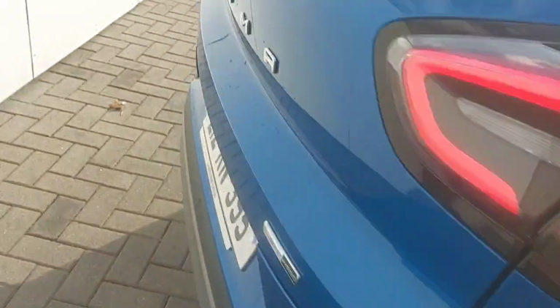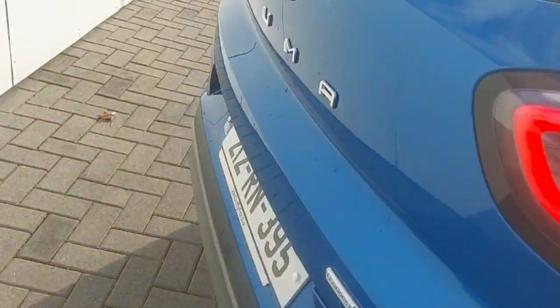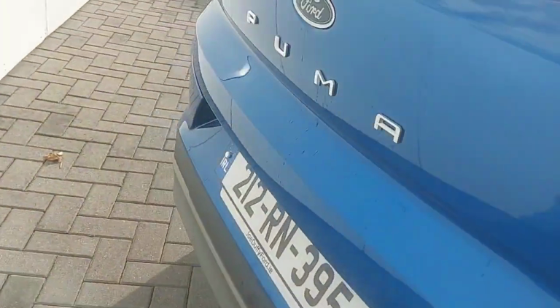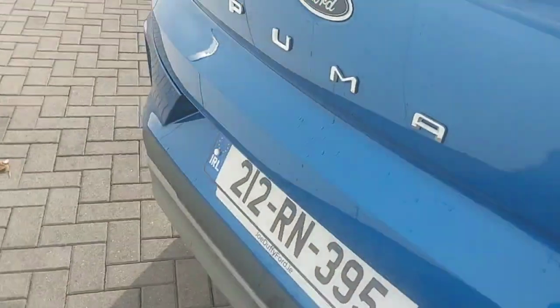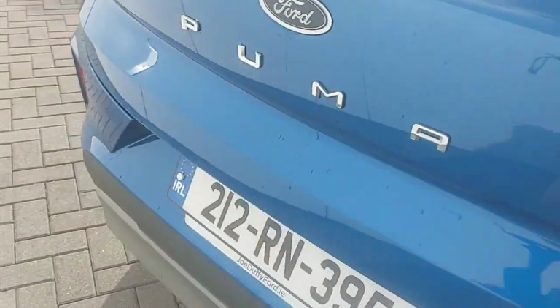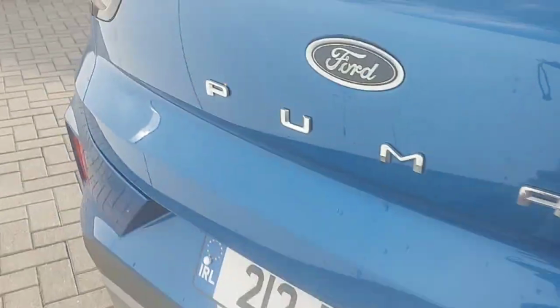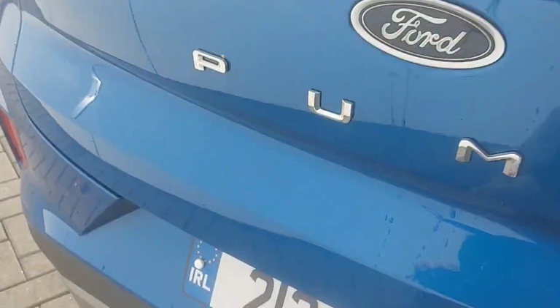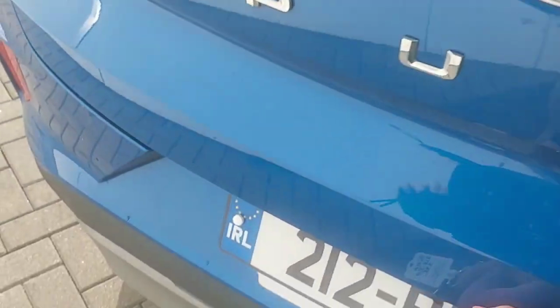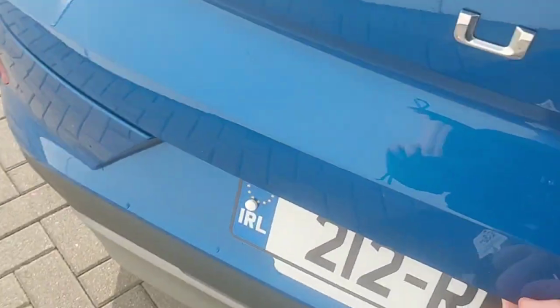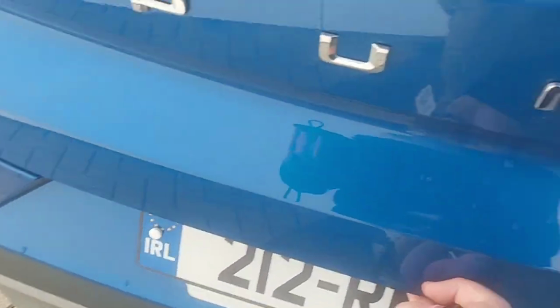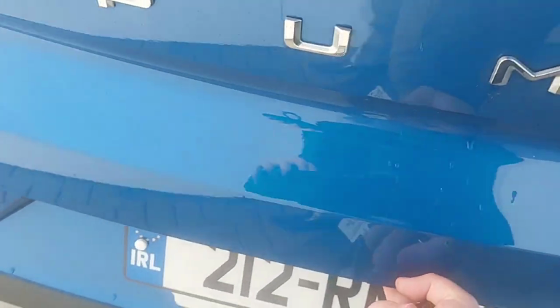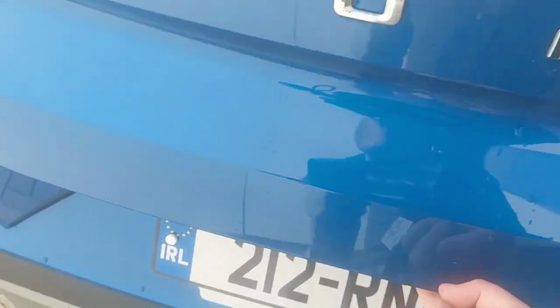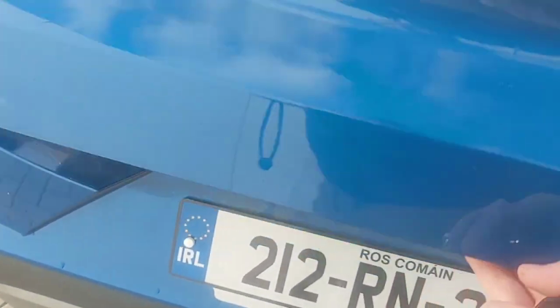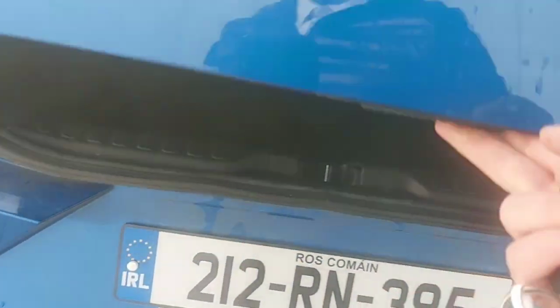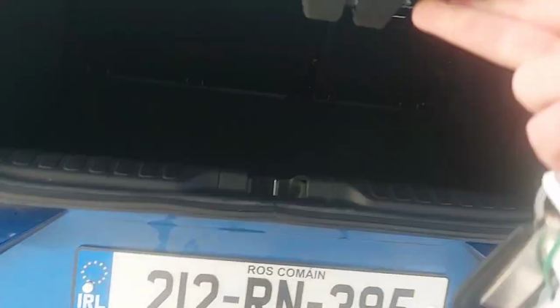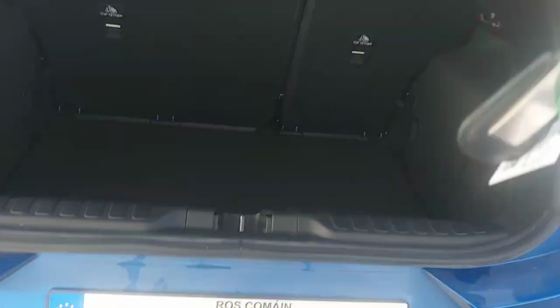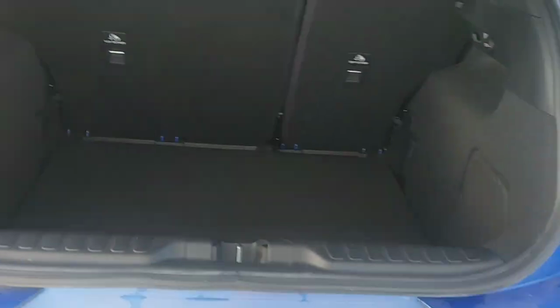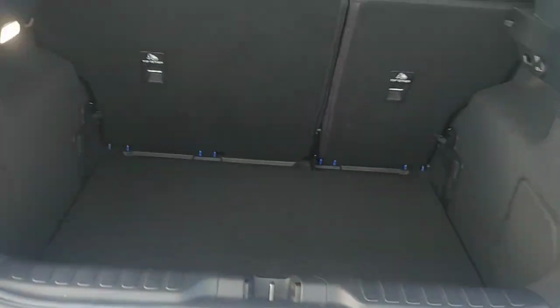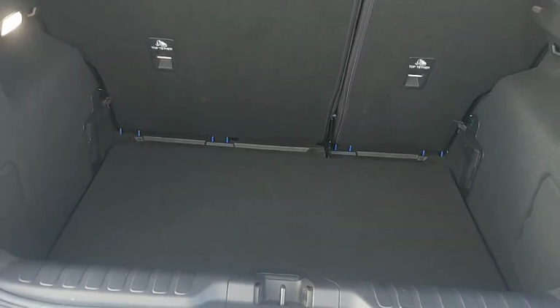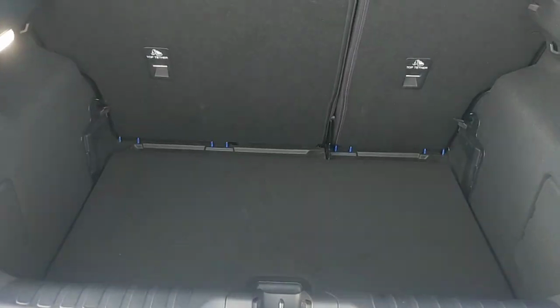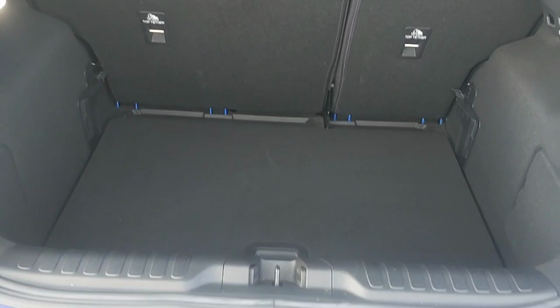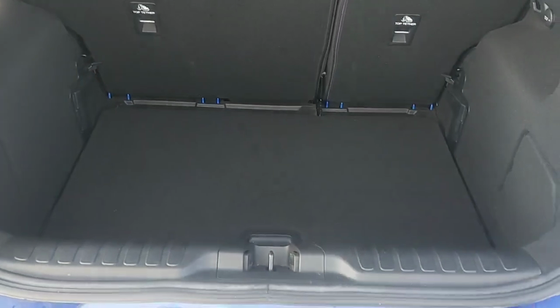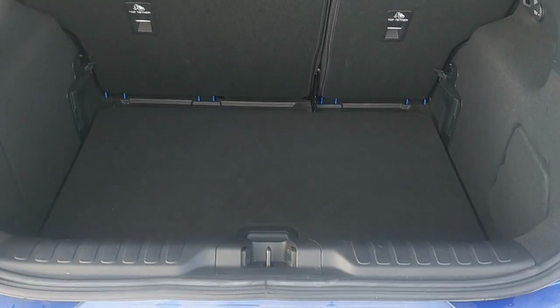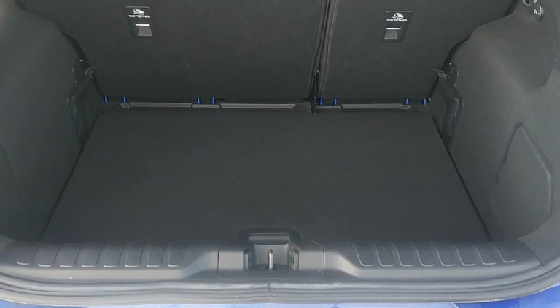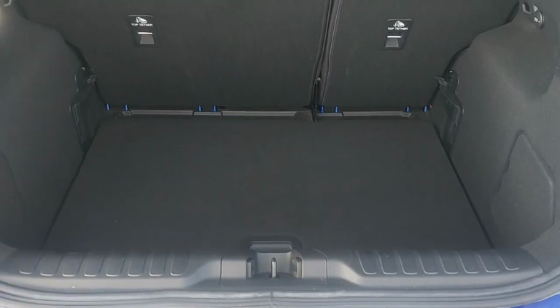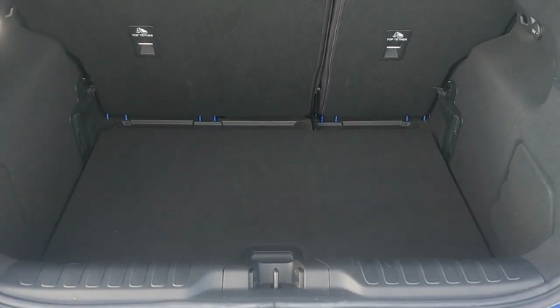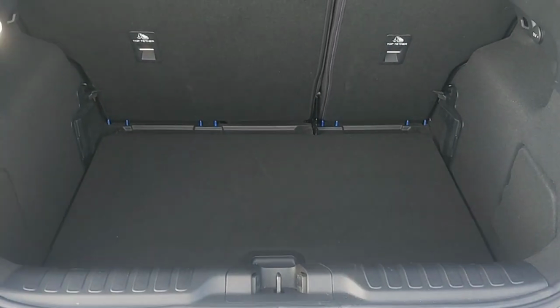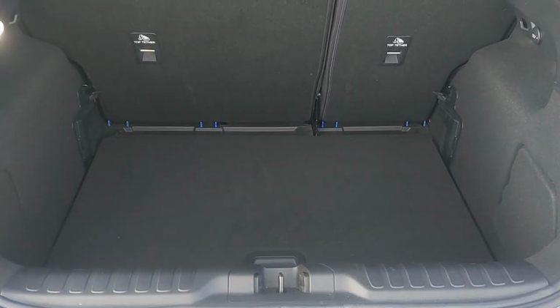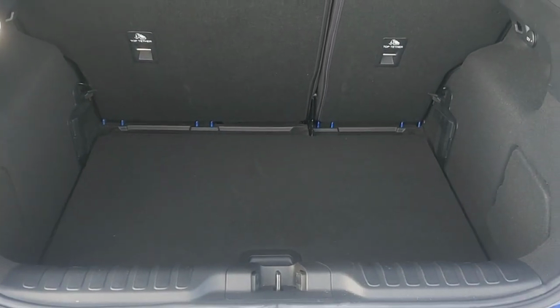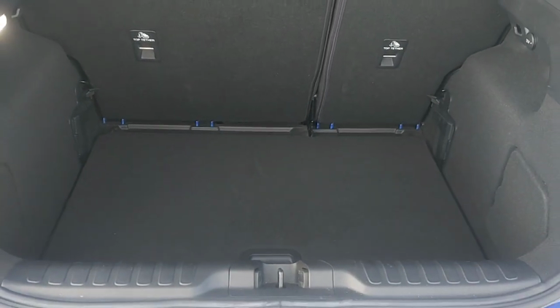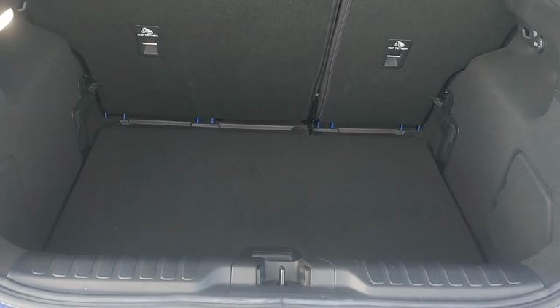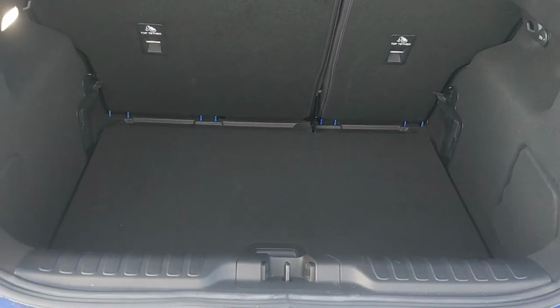A quick look inside the boot — quite a fine boot space for the size of the car.